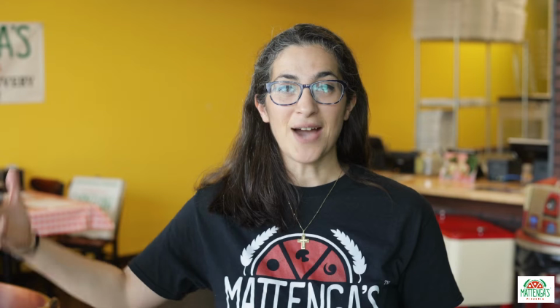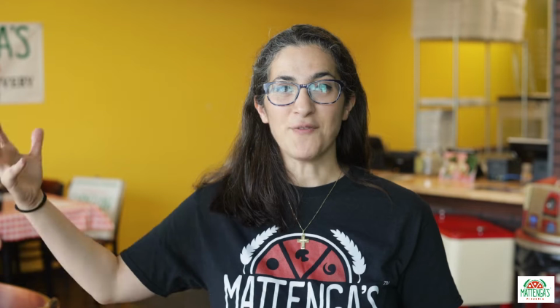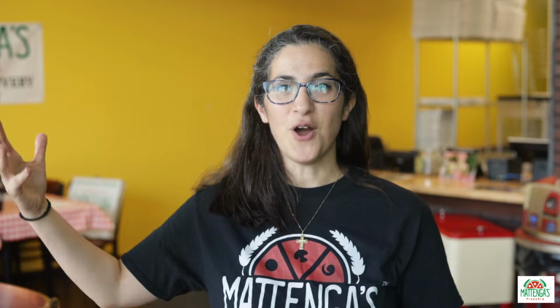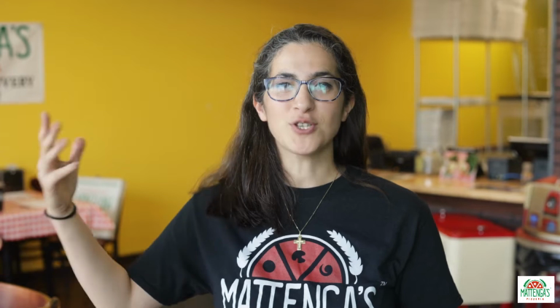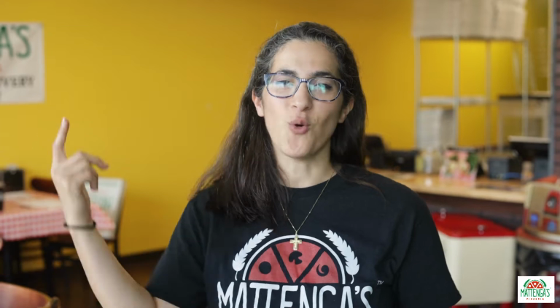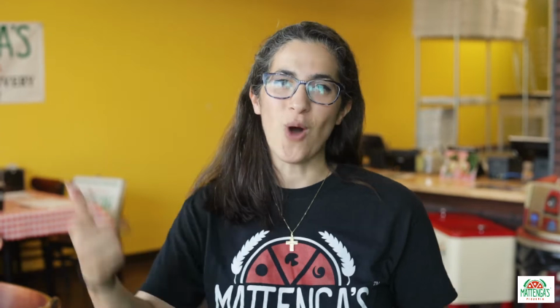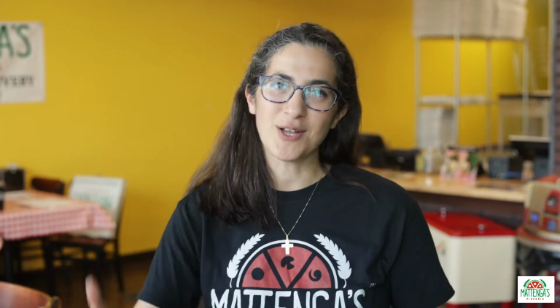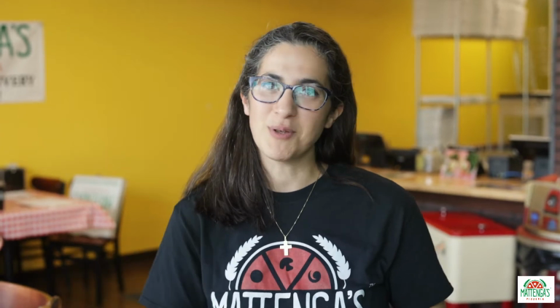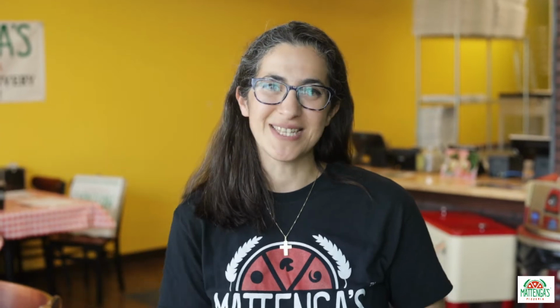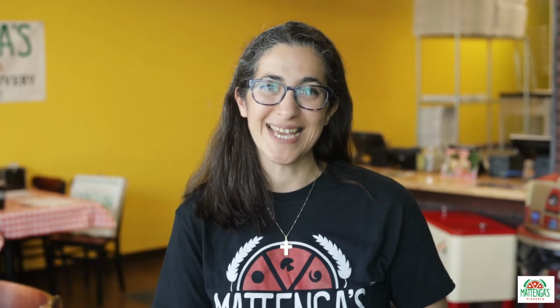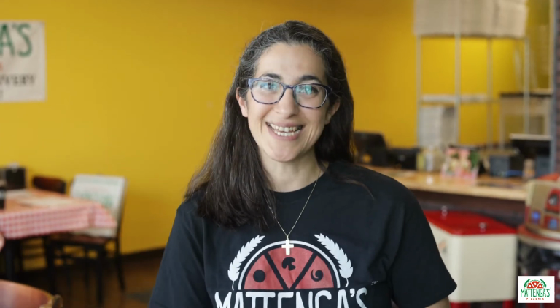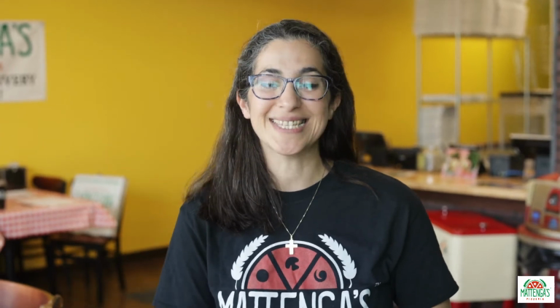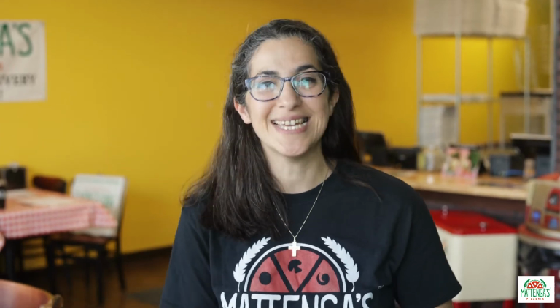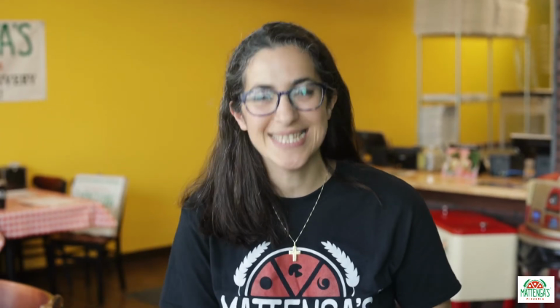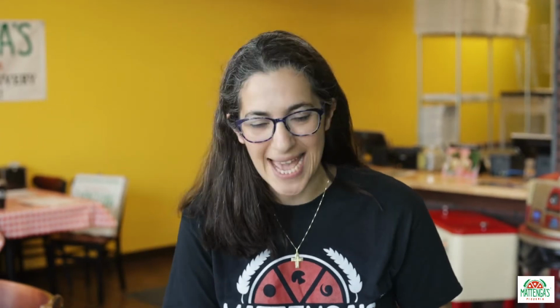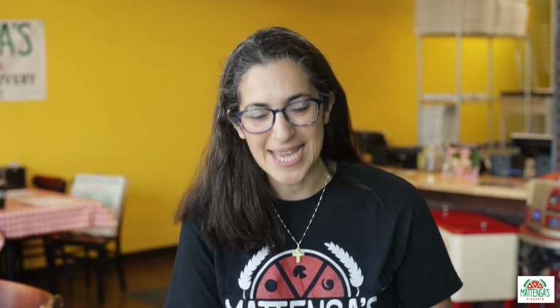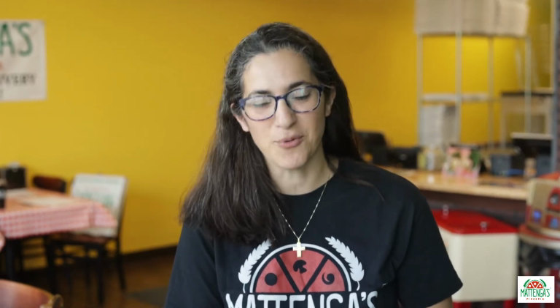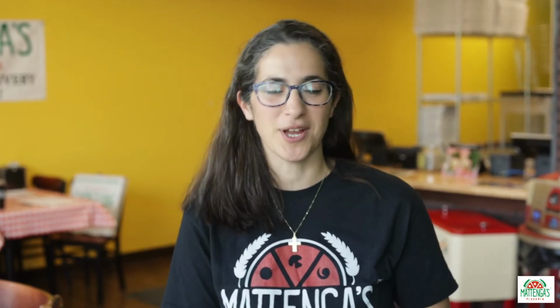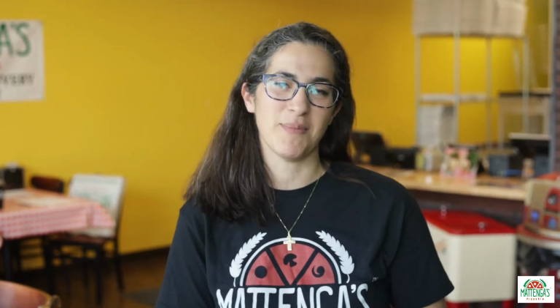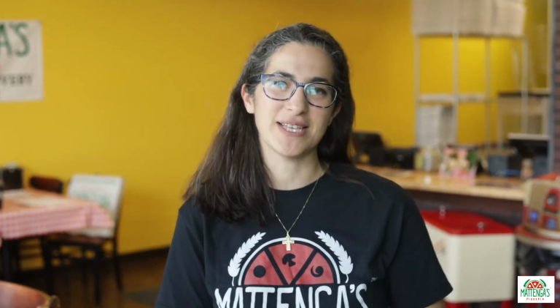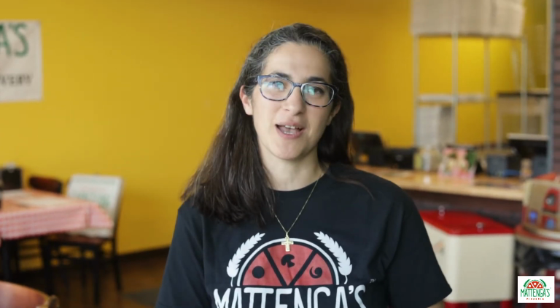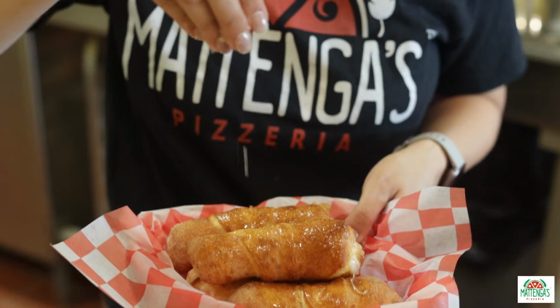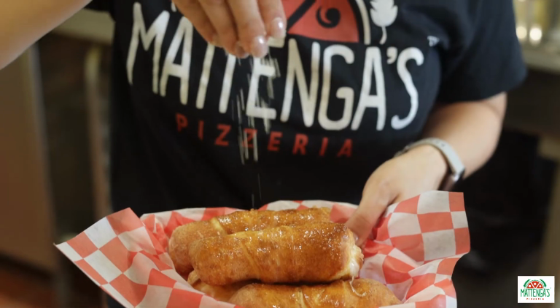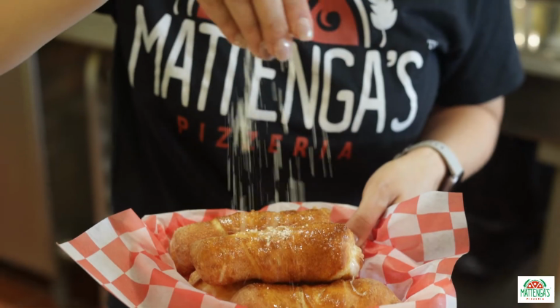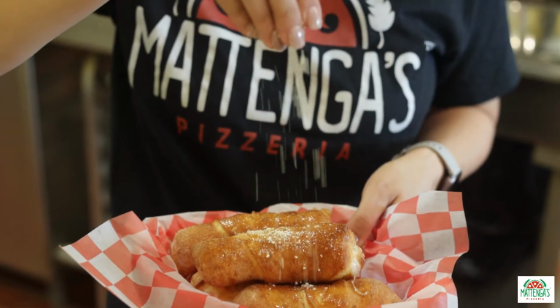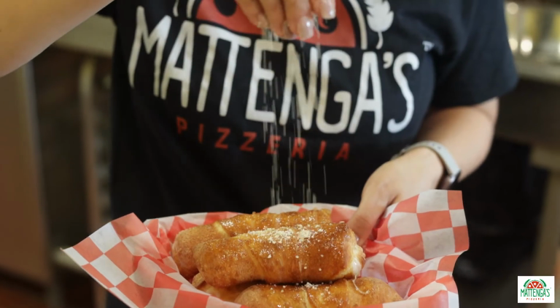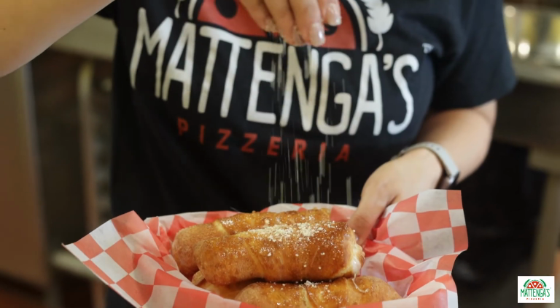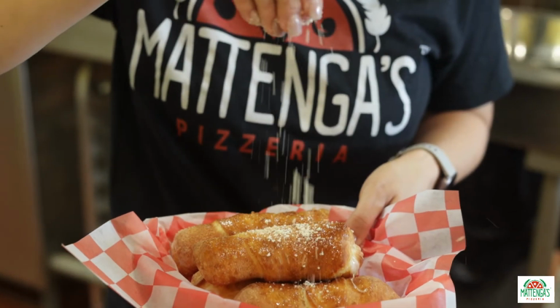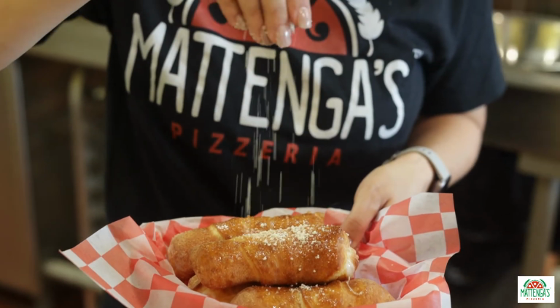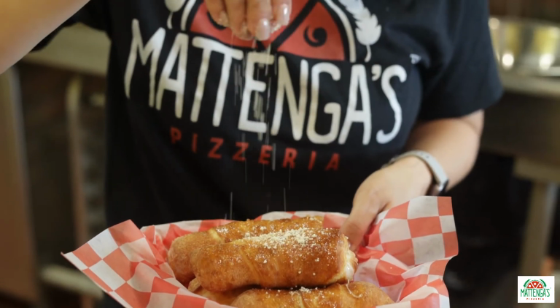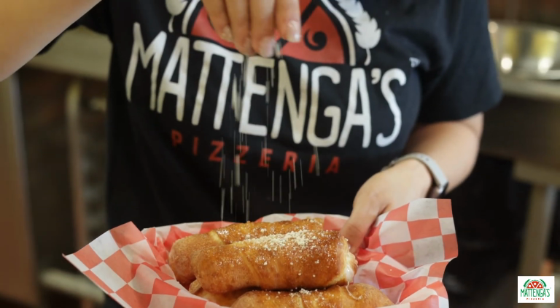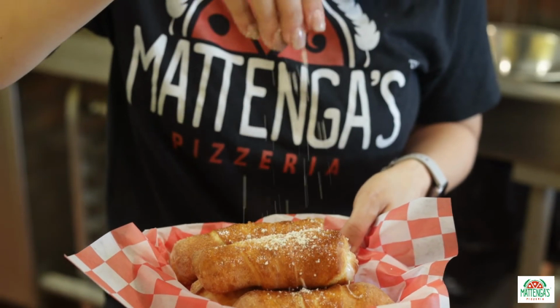Howdy folks! Welcome to Mattenga's. Today we're gonna make some delicious pizza rolls.